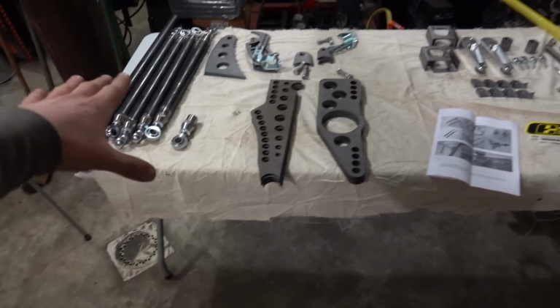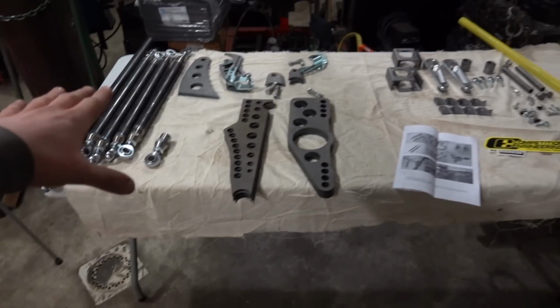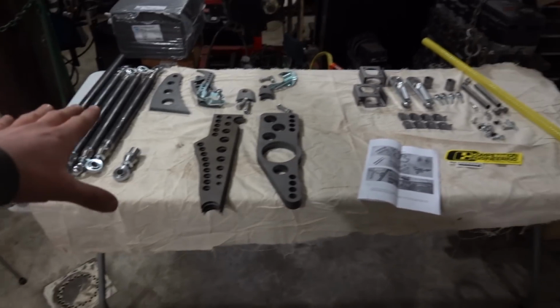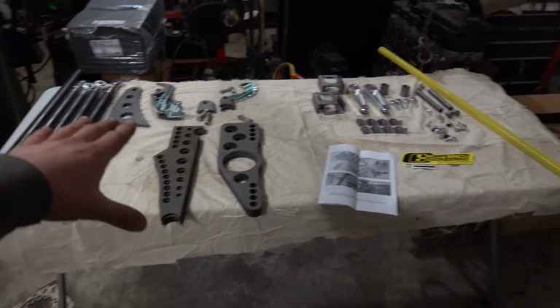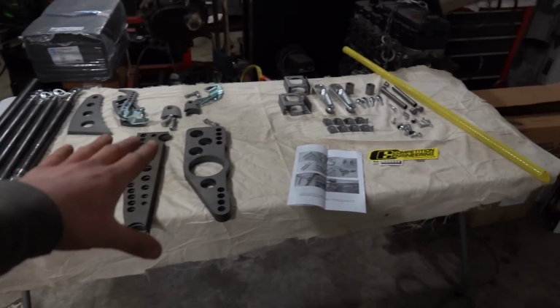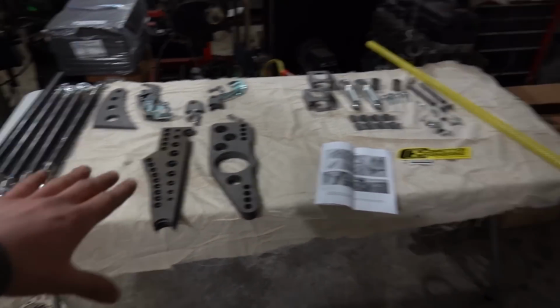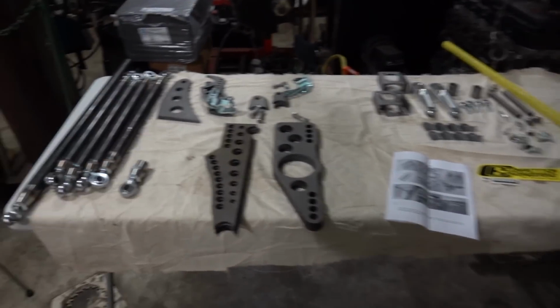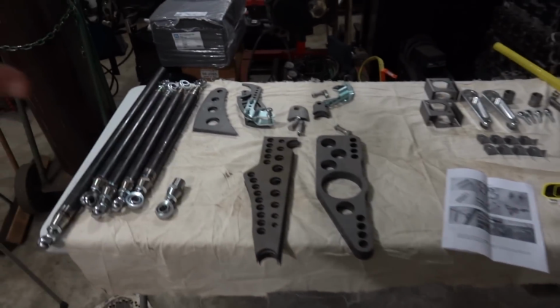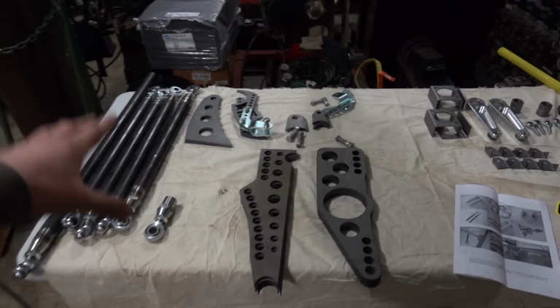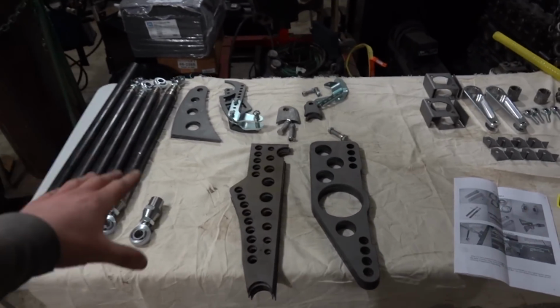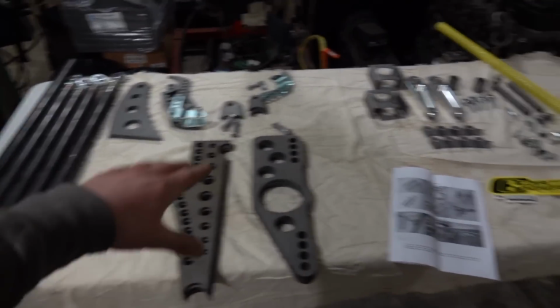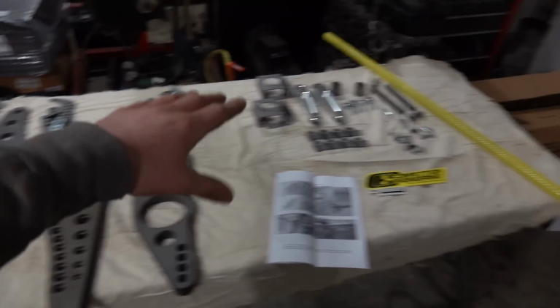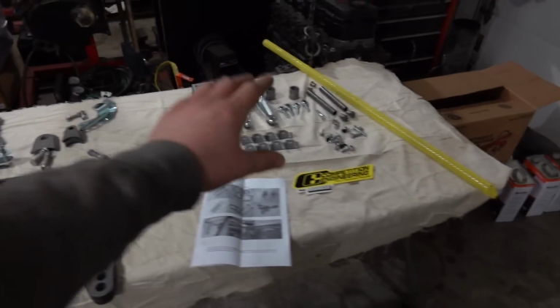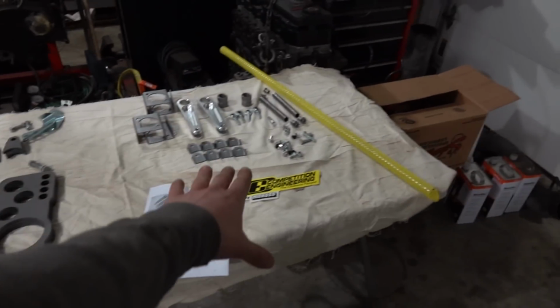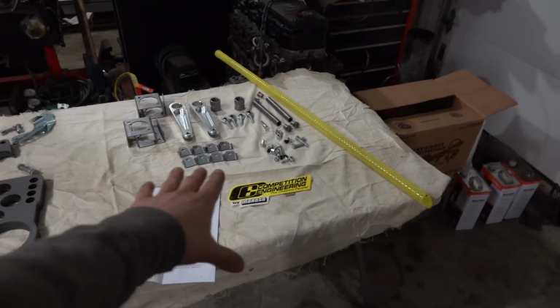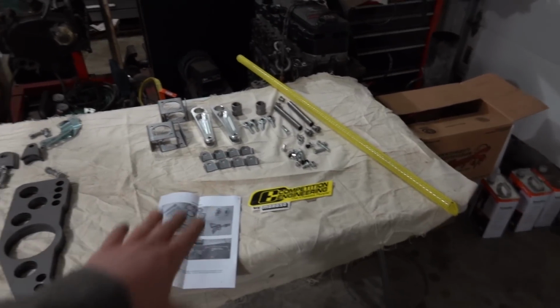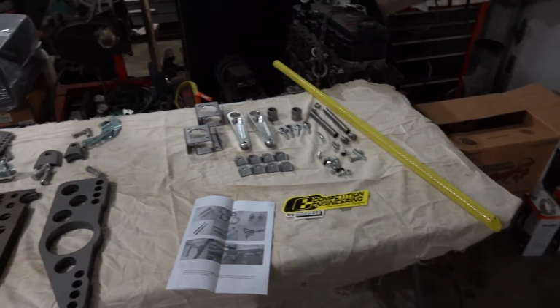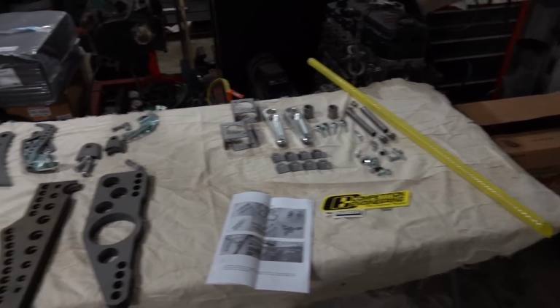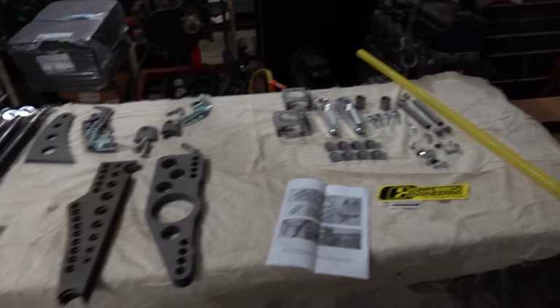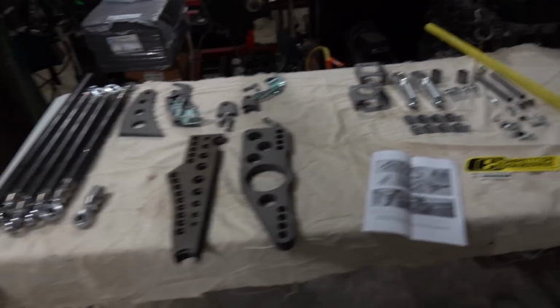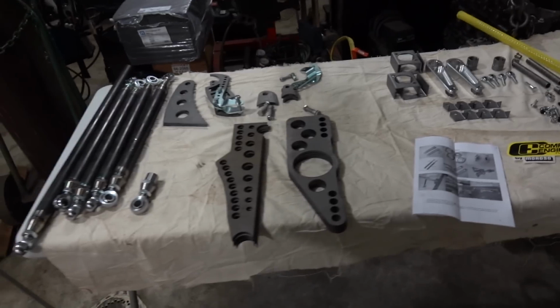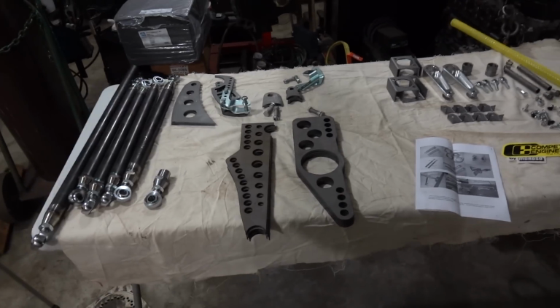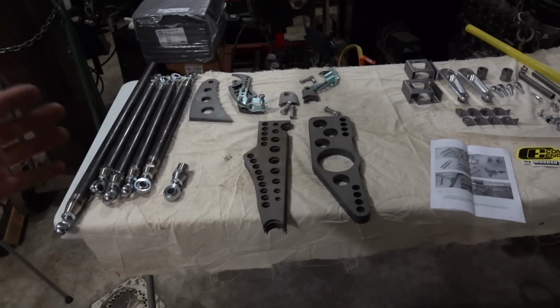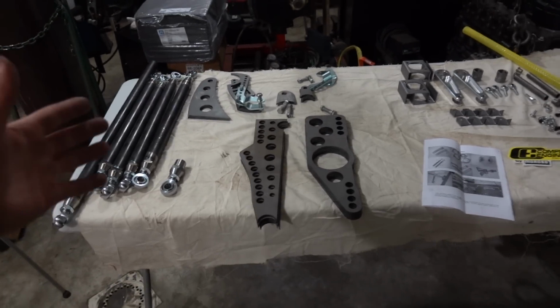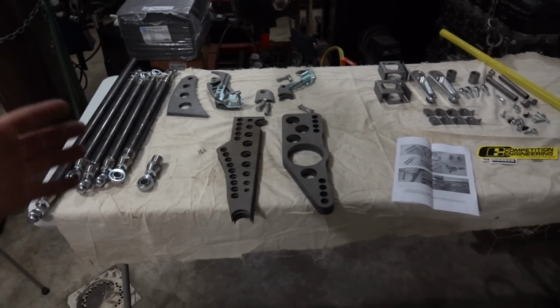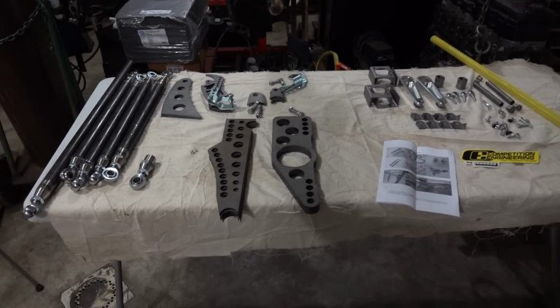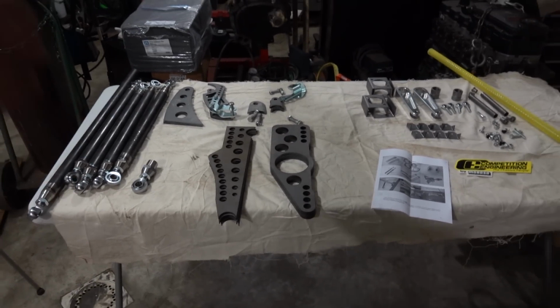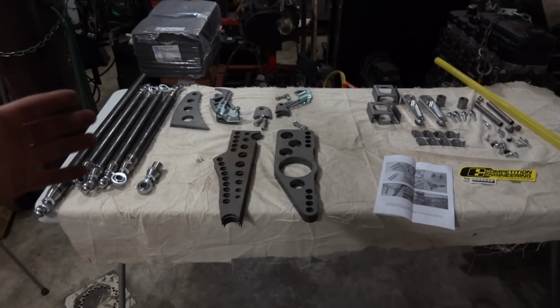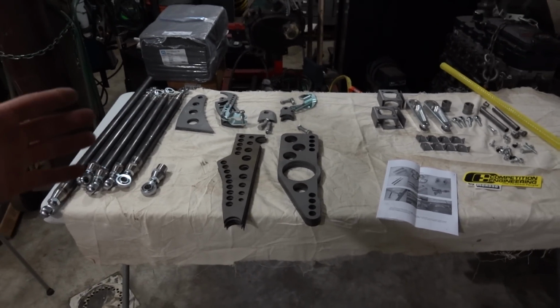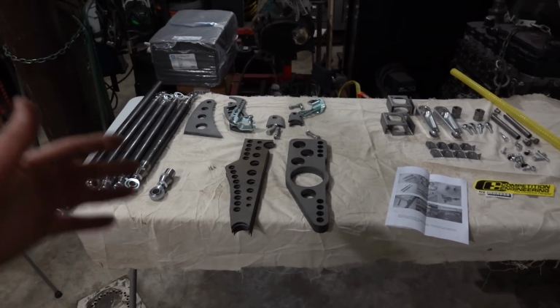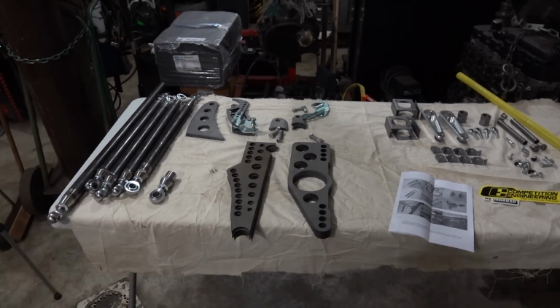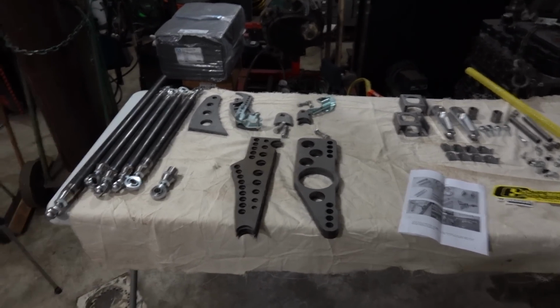Guys, we have everything unboxed. We have the Firepunk box and the Competition Engineering box — and what this is, is a four-link setup.